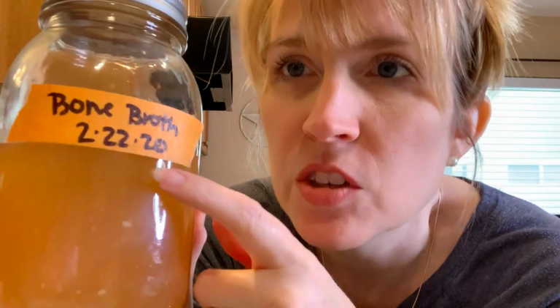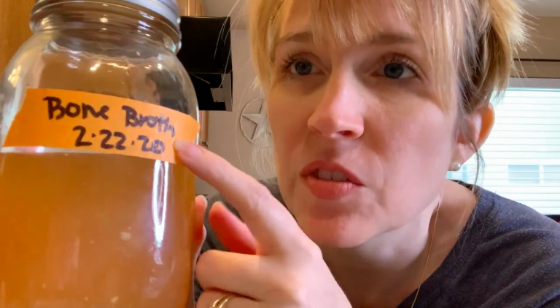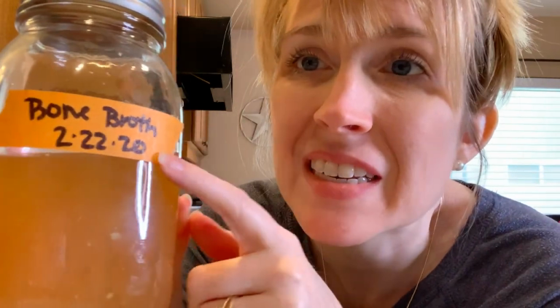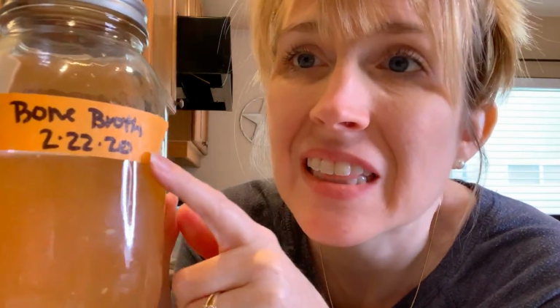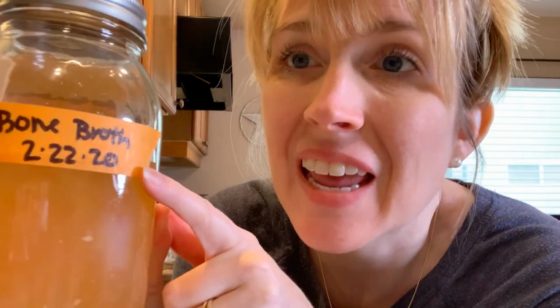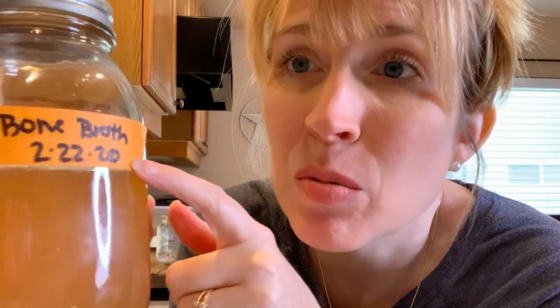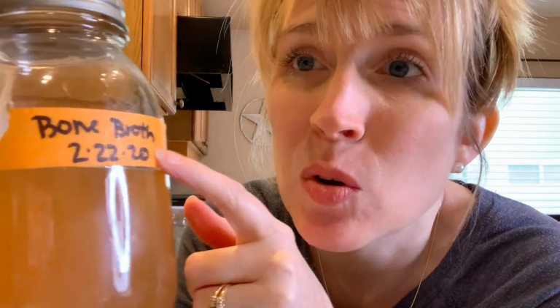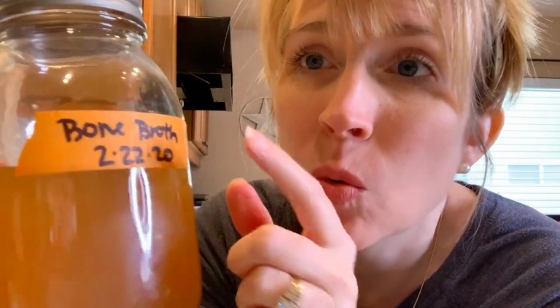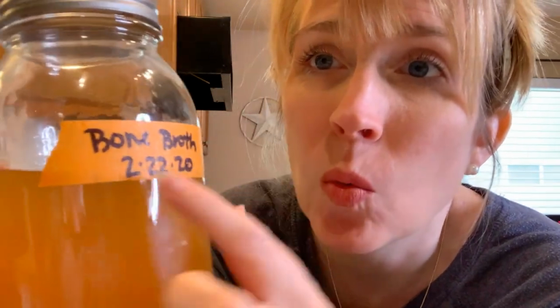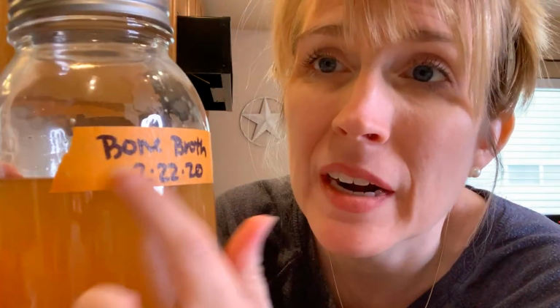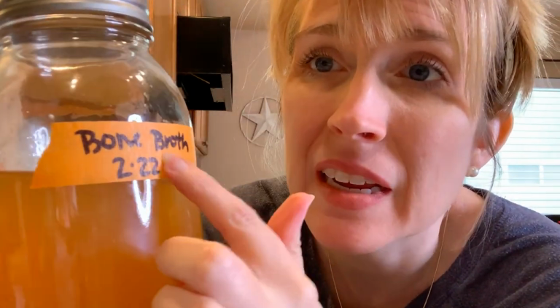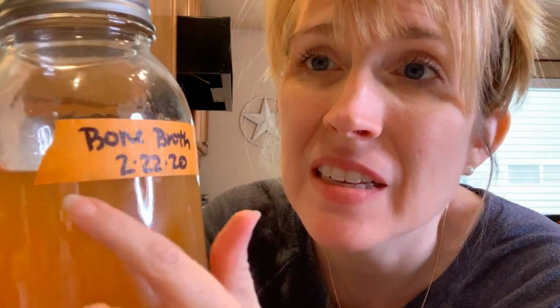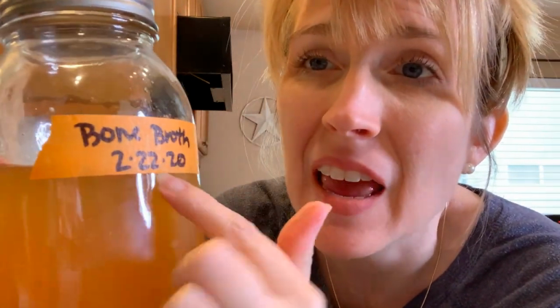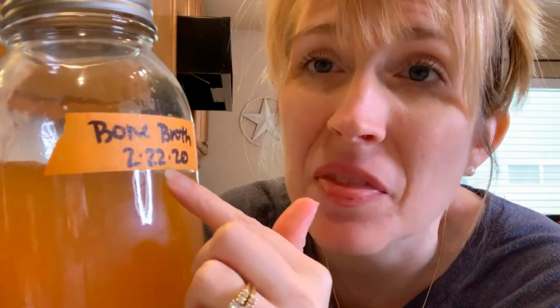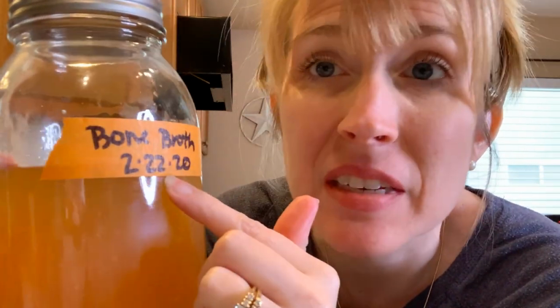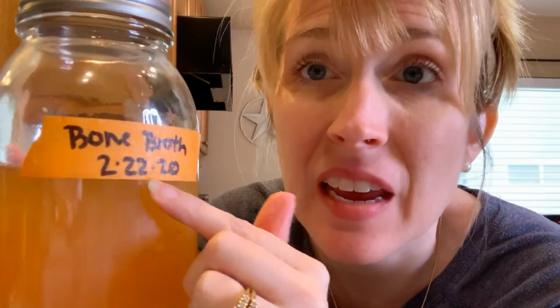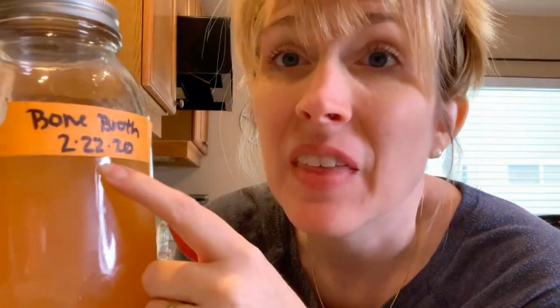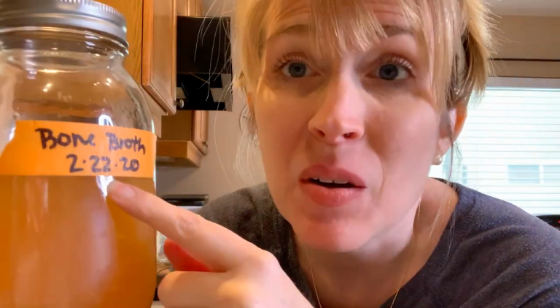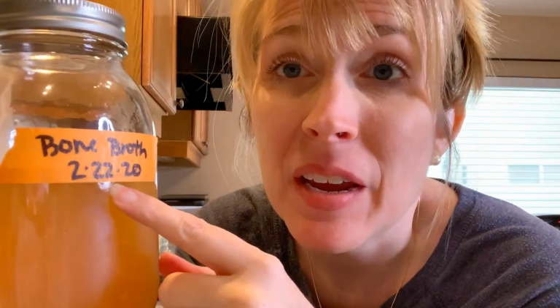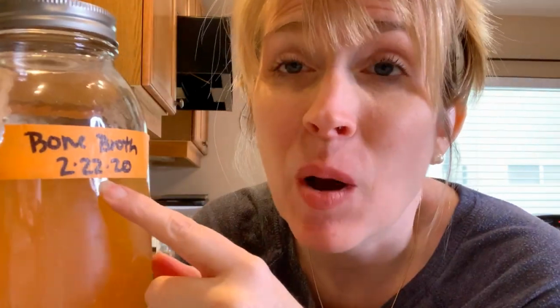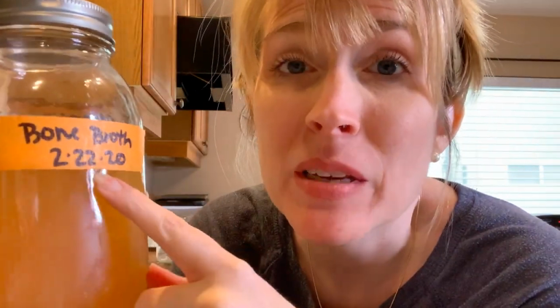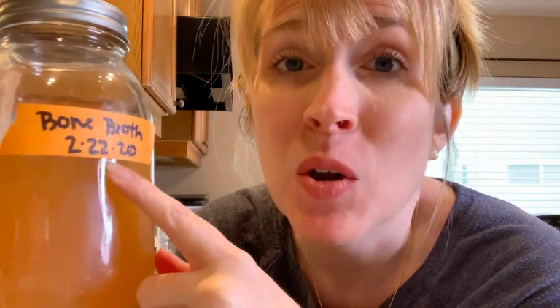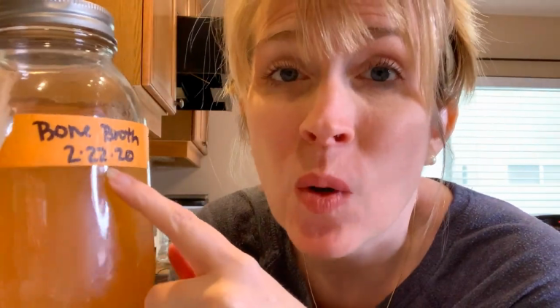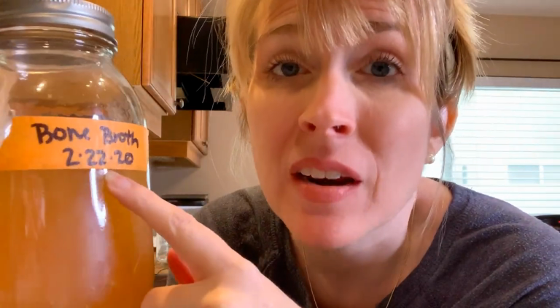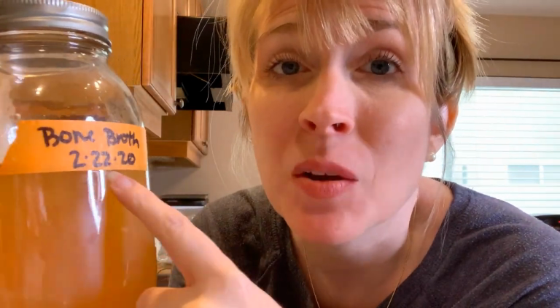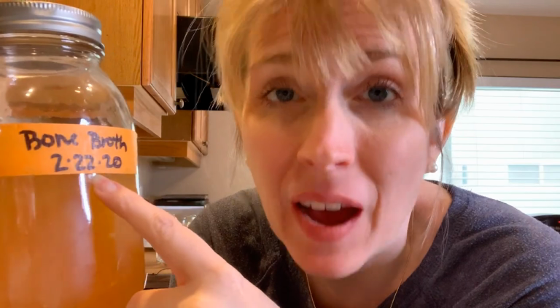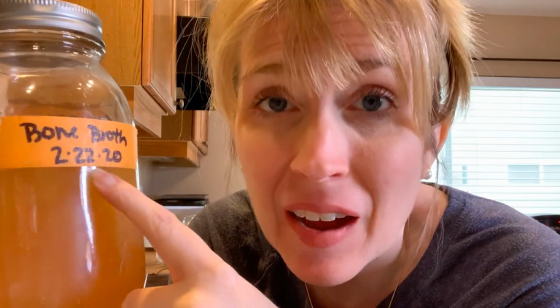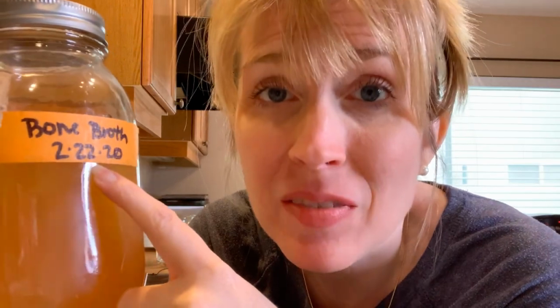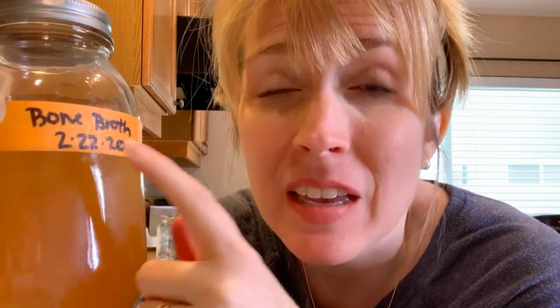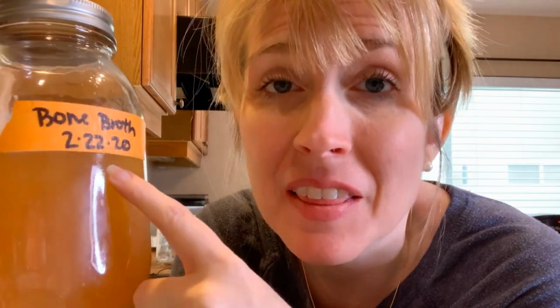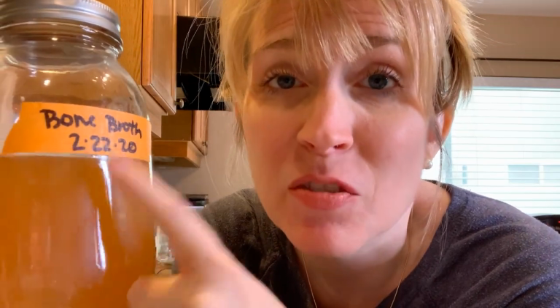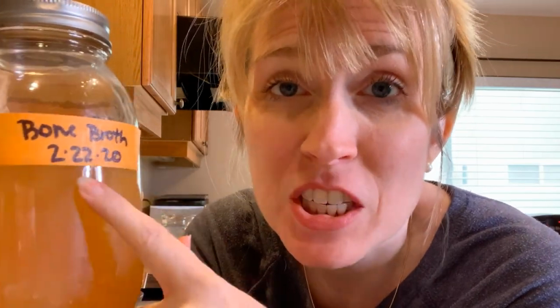Don't forget to label what it is and the date. That way you always know what you have in the freezer.